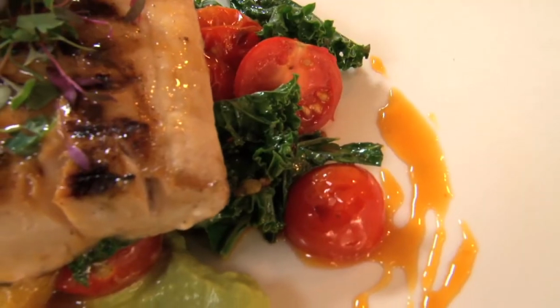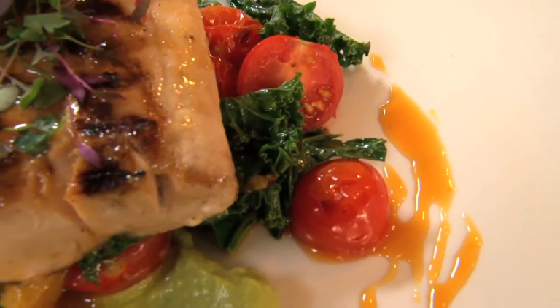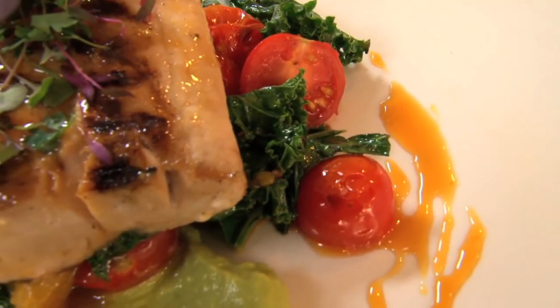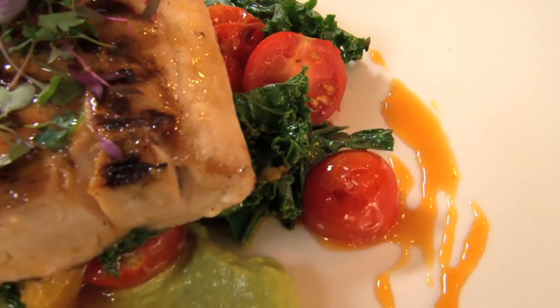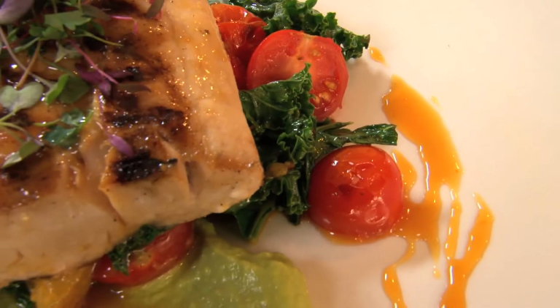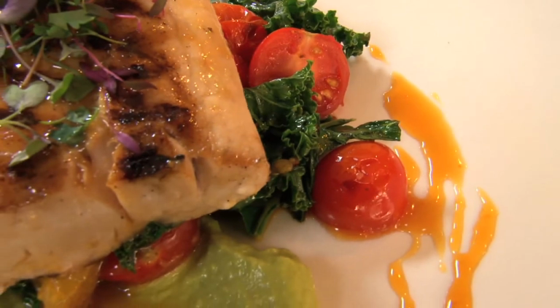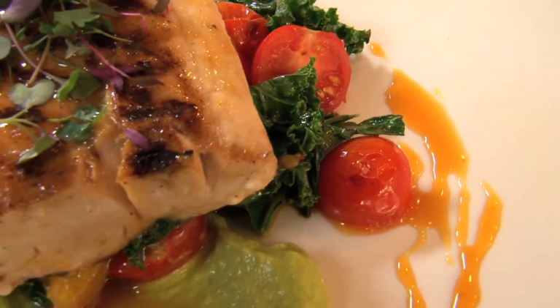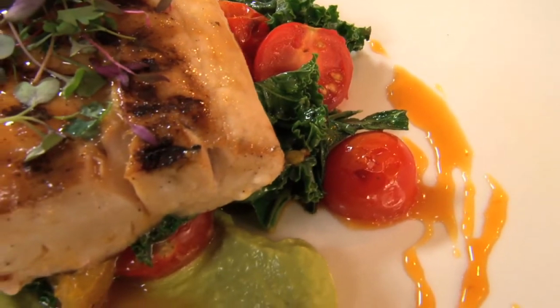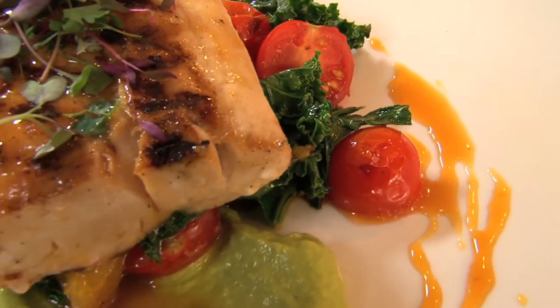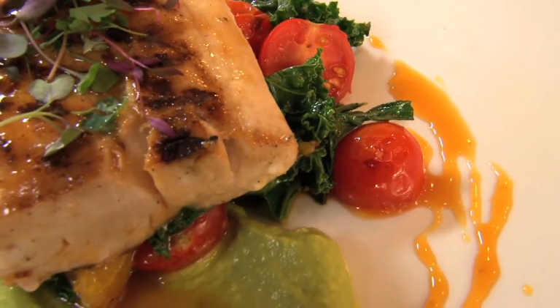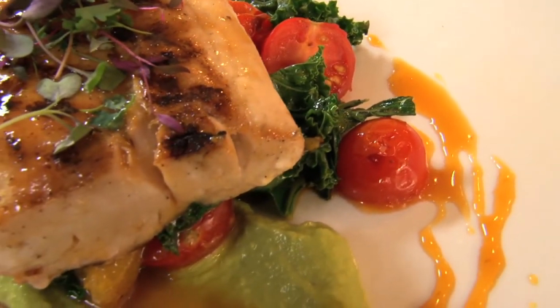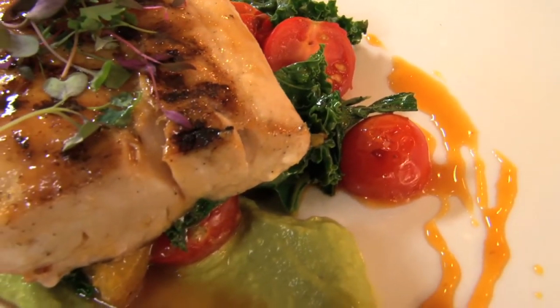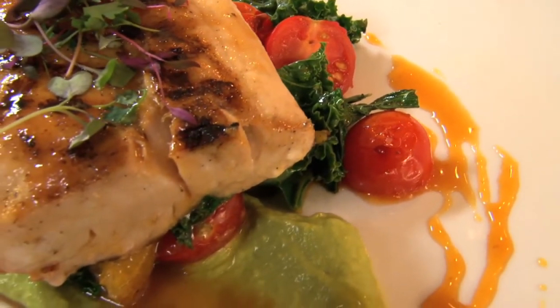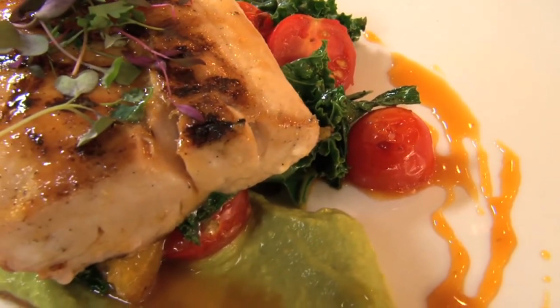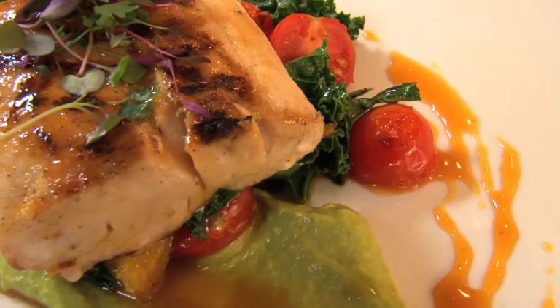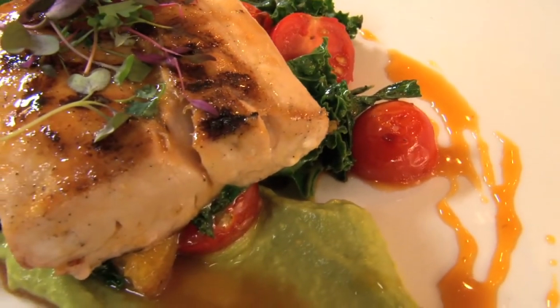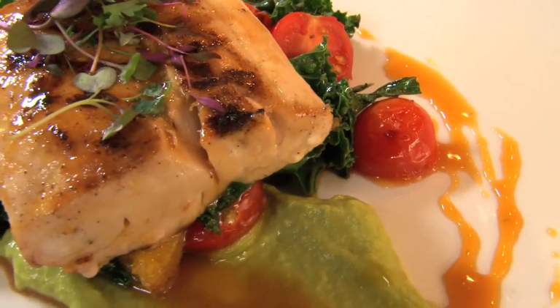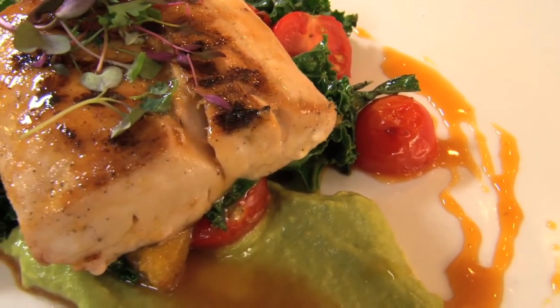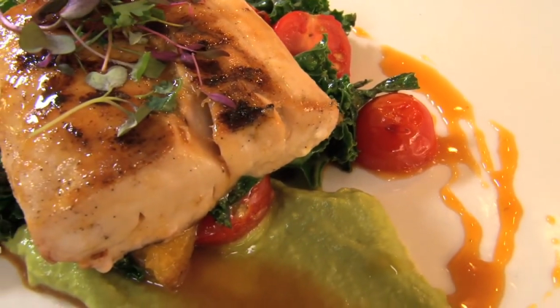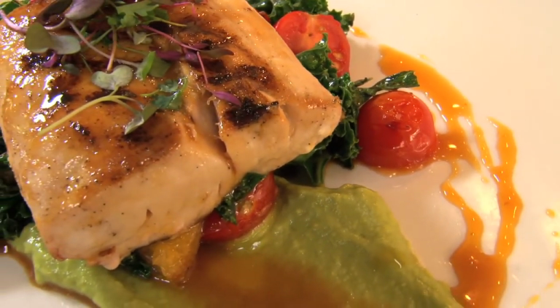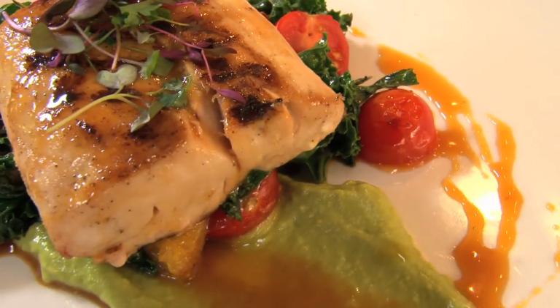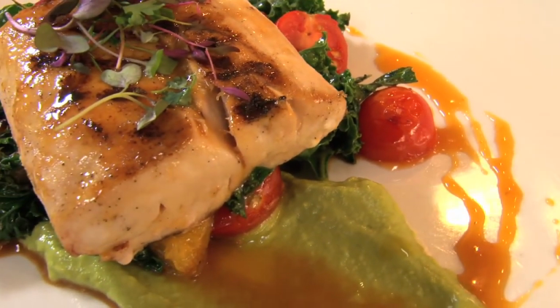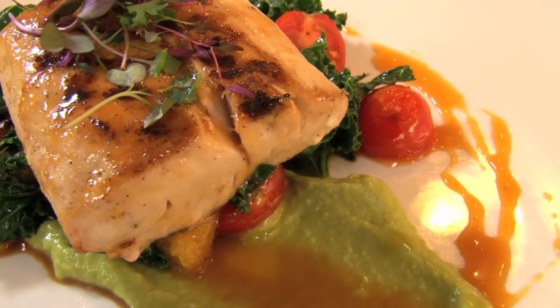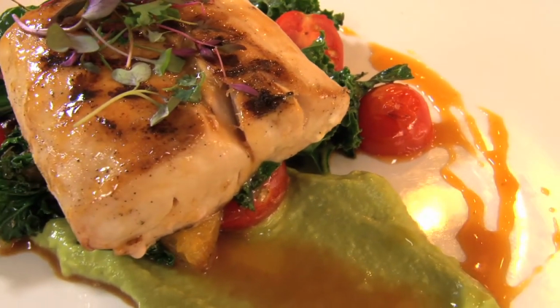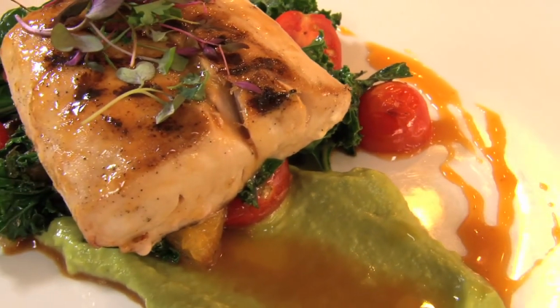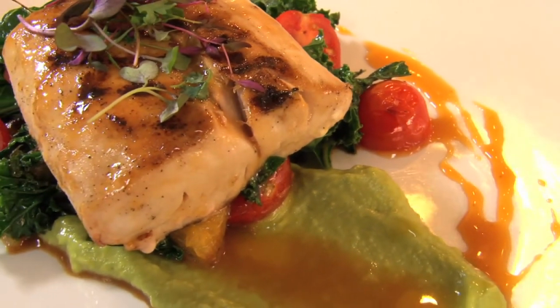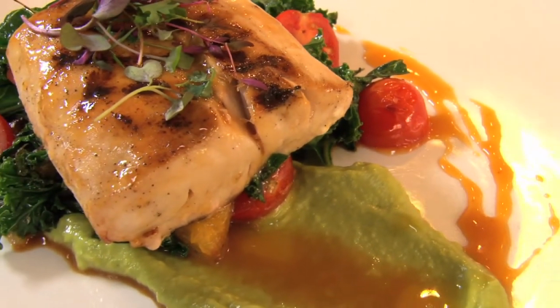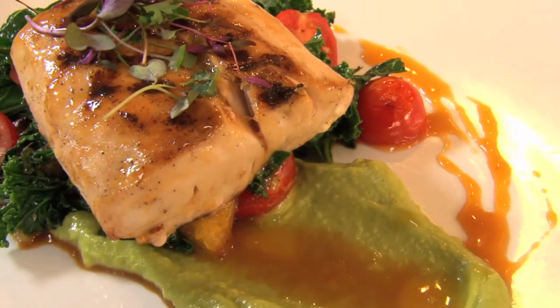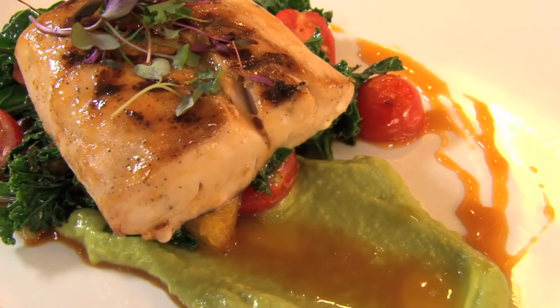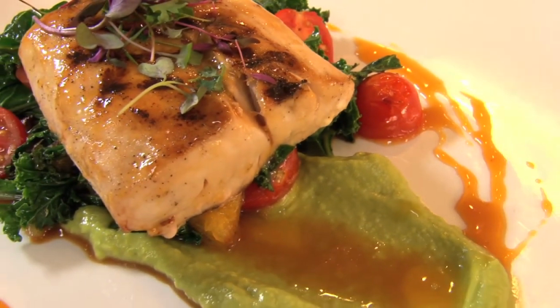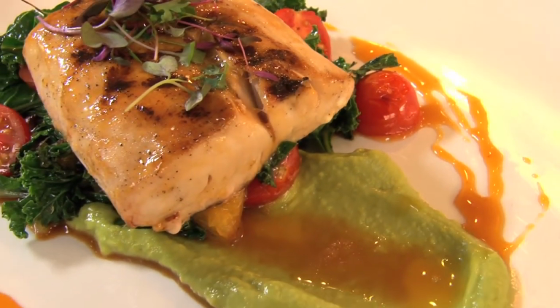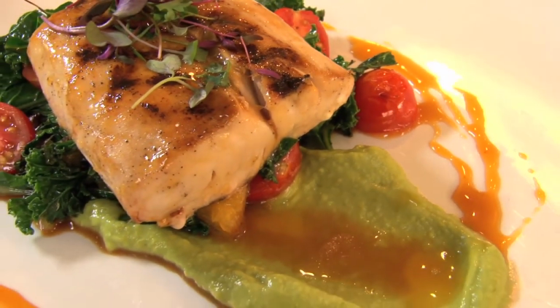That's just beautiful, Chef. Thank you so much for sharing this with us. It's my pleasure, Kathy. Thank you.